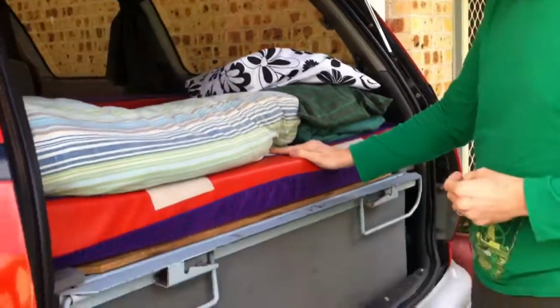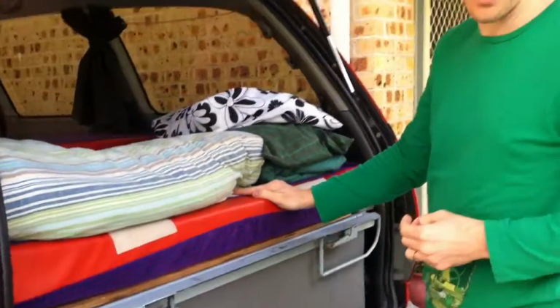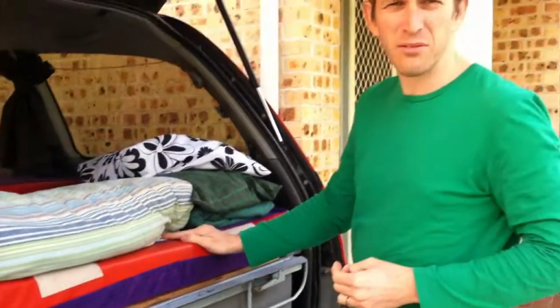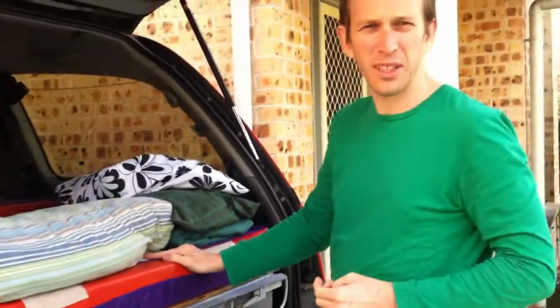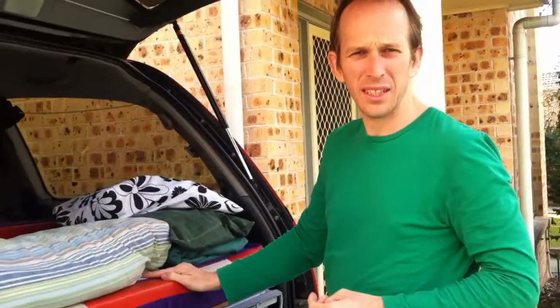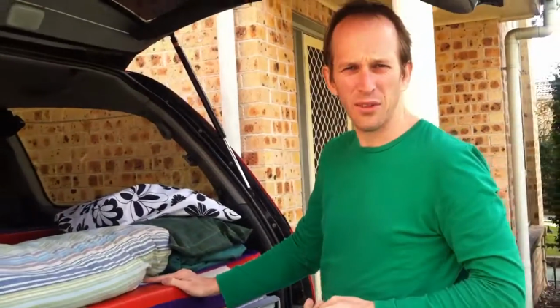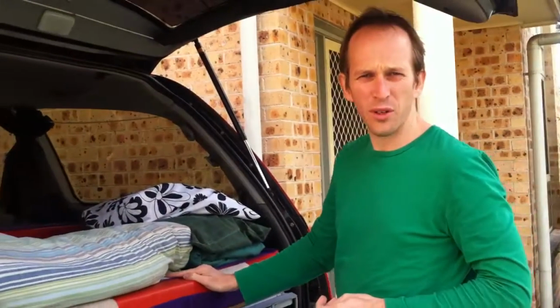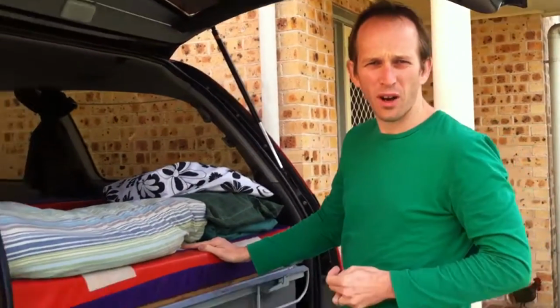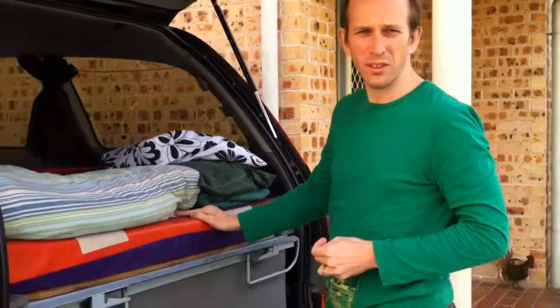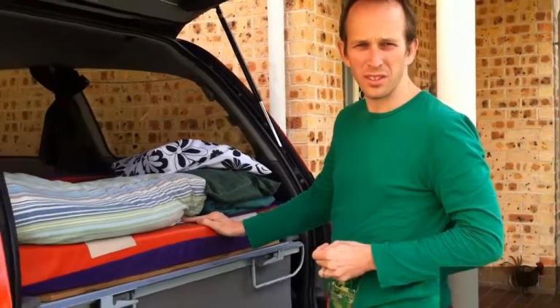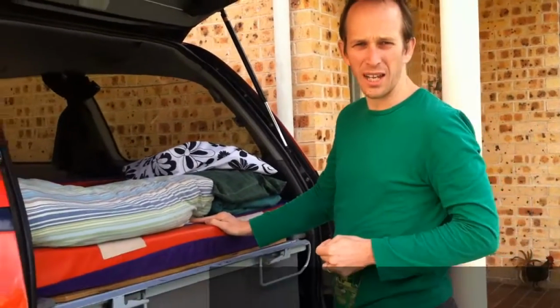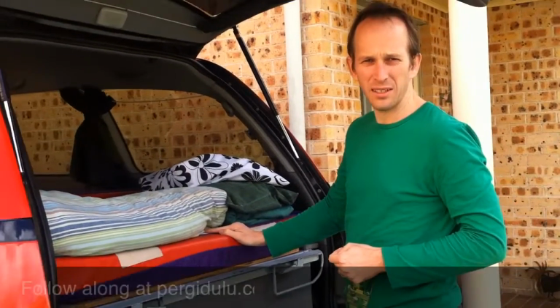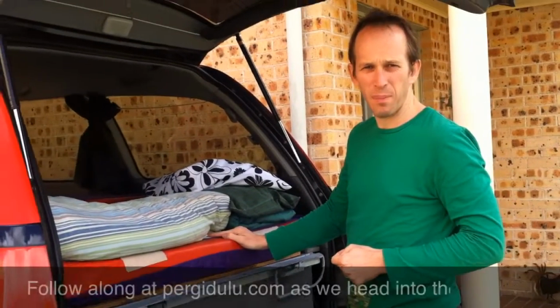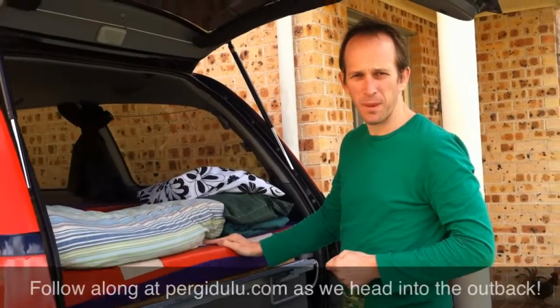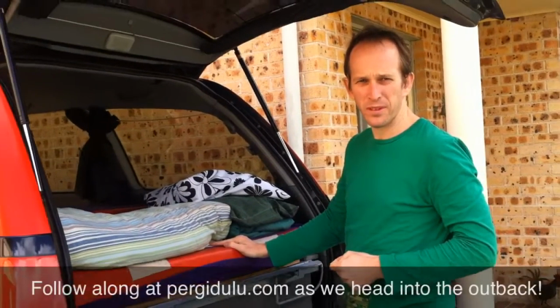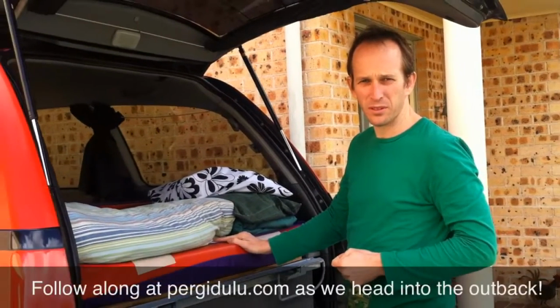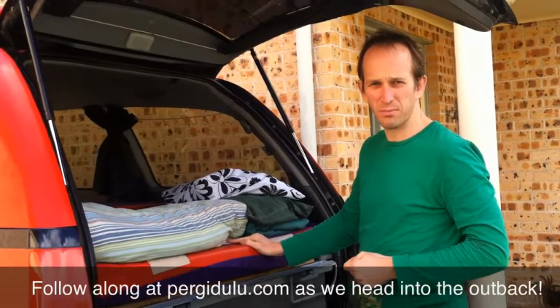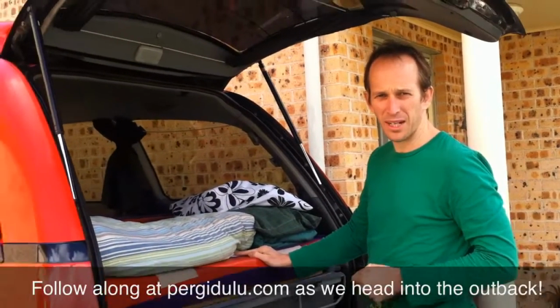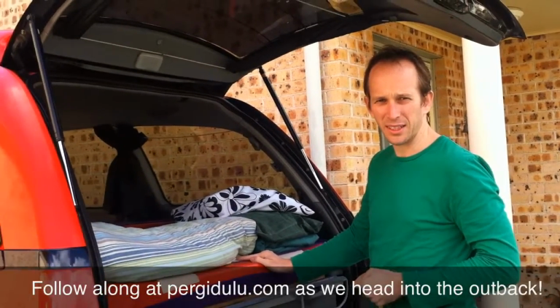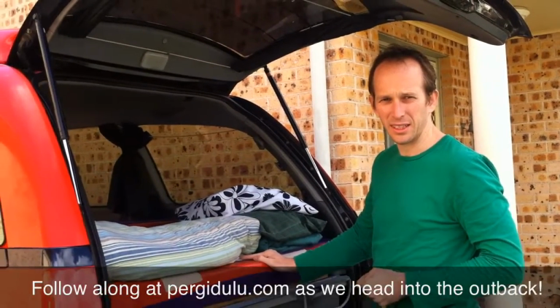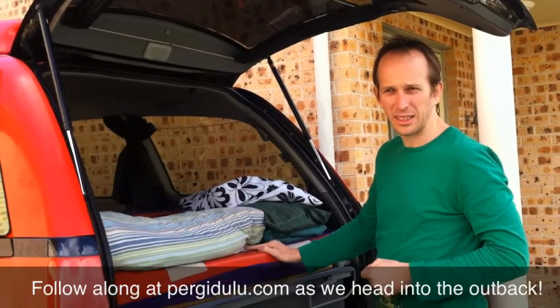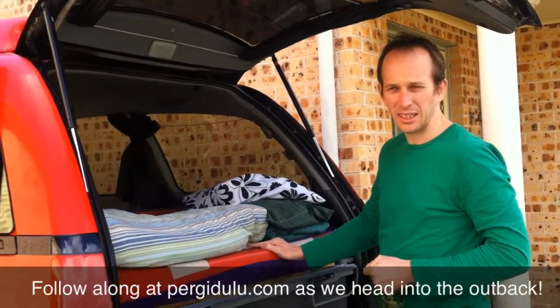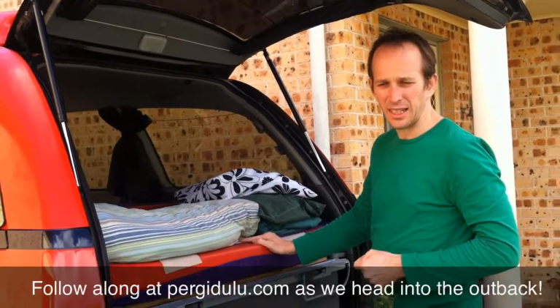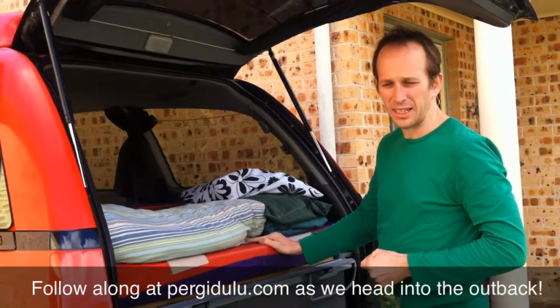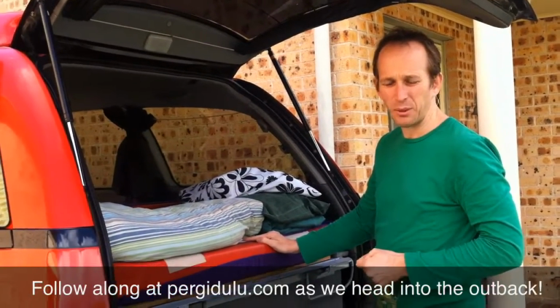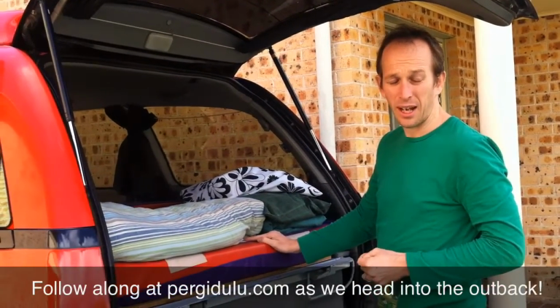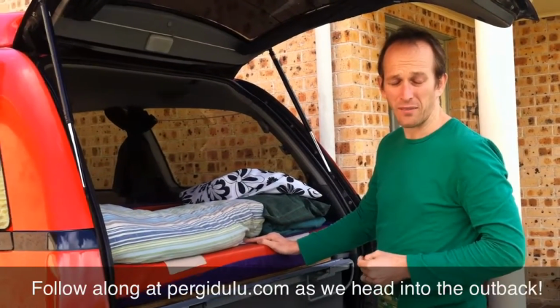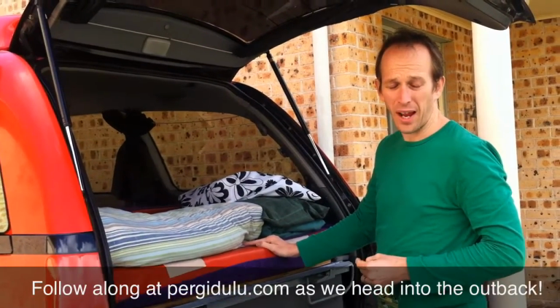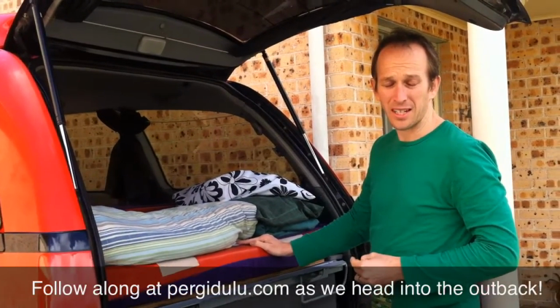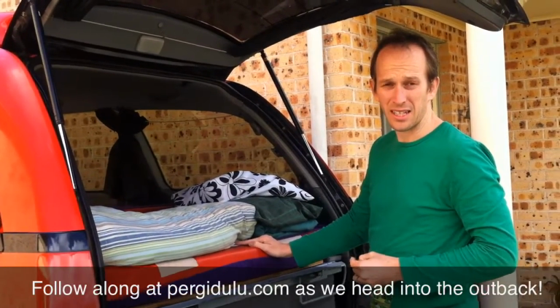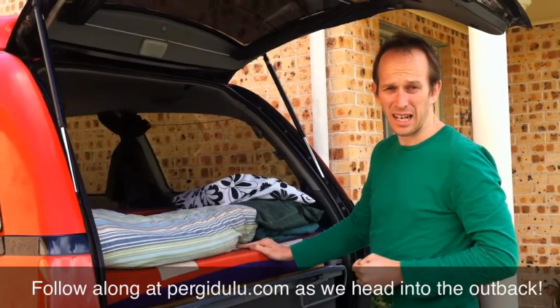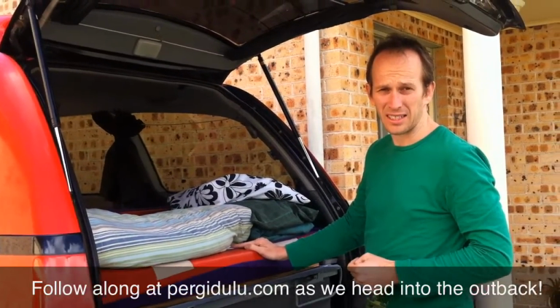That's about it really. It's $35 a day, which is a good bargain, and we're going to have it for 18 days.